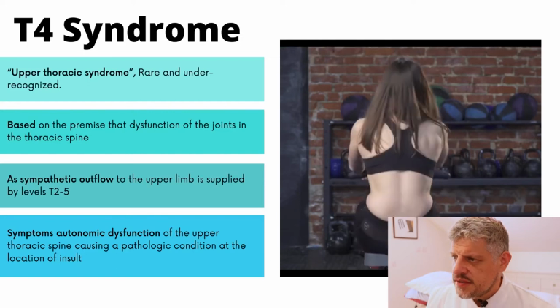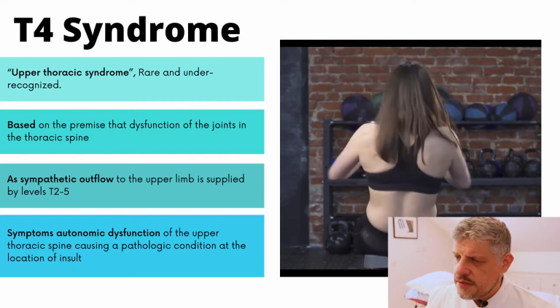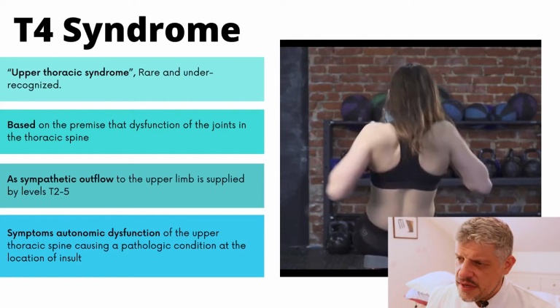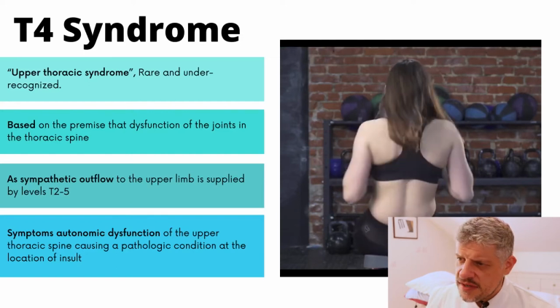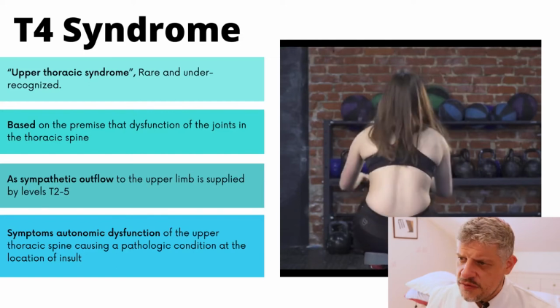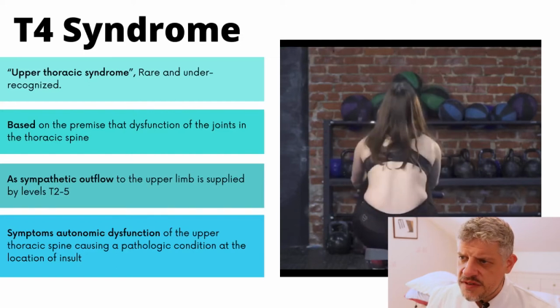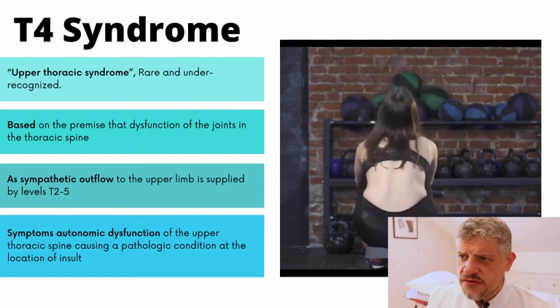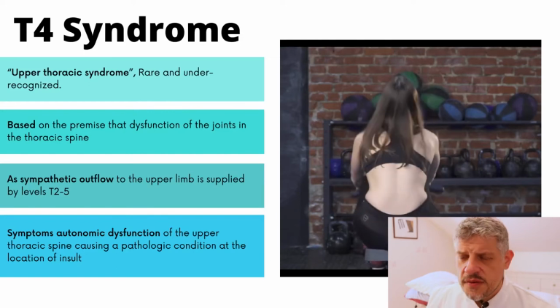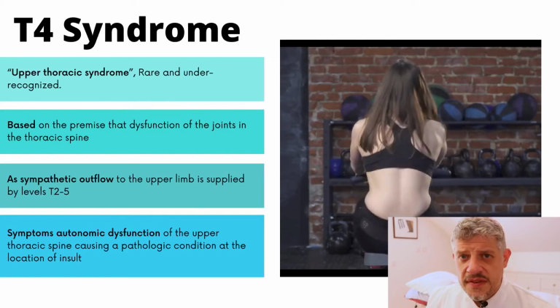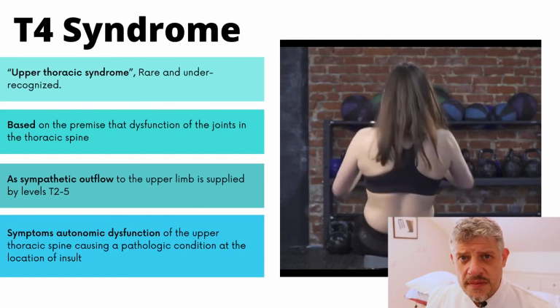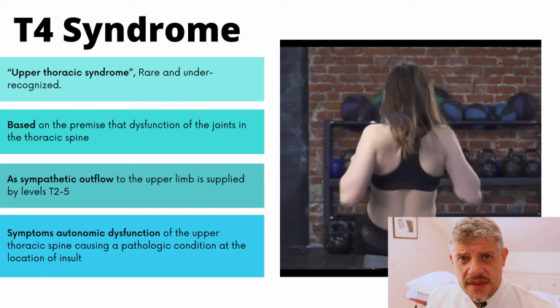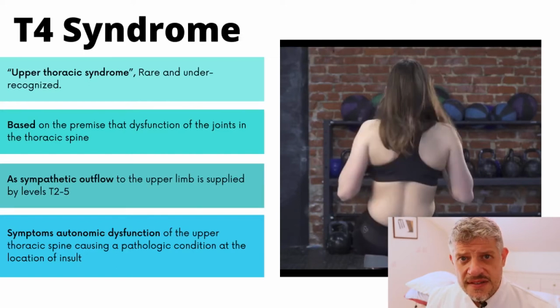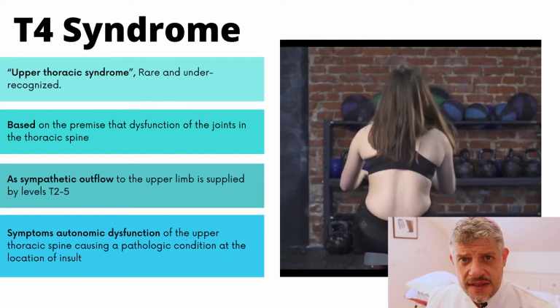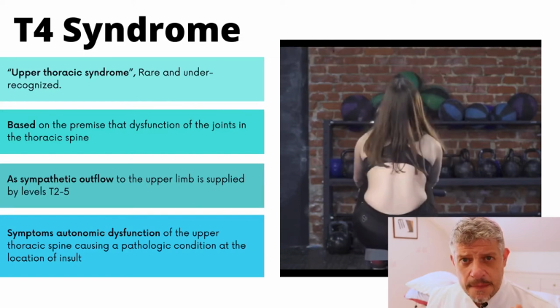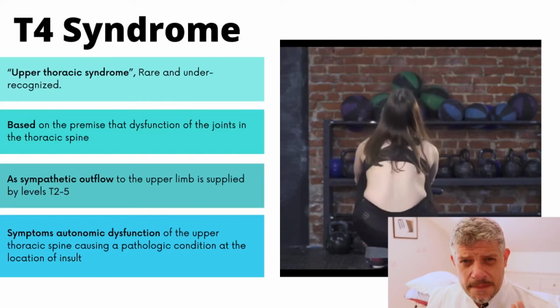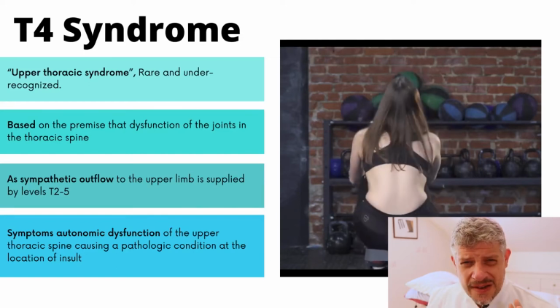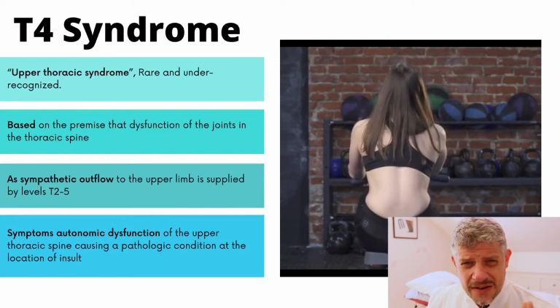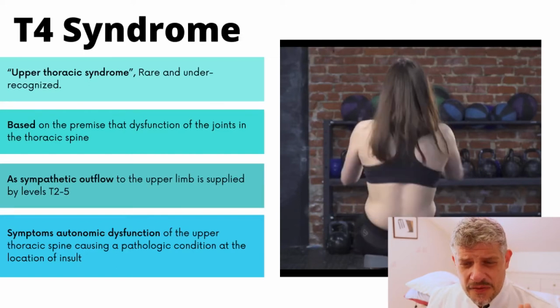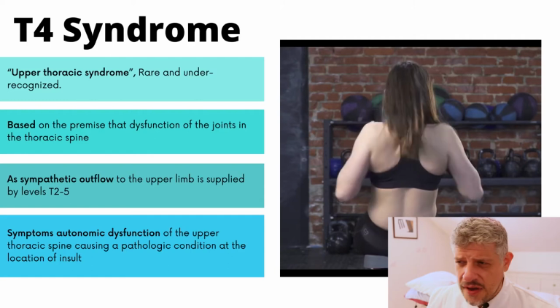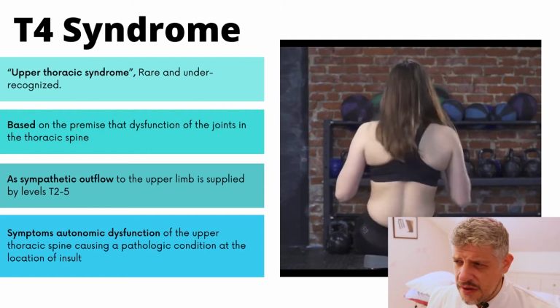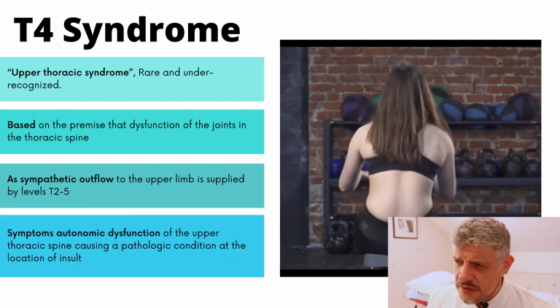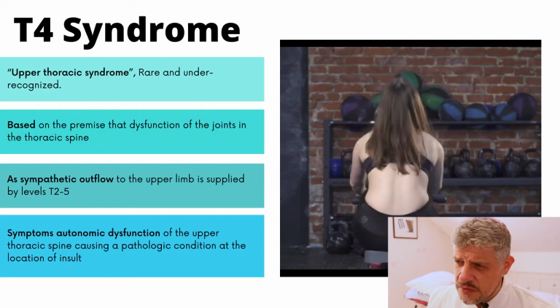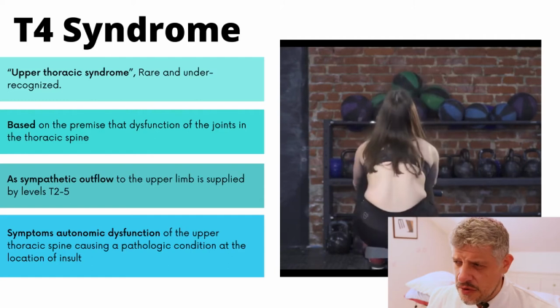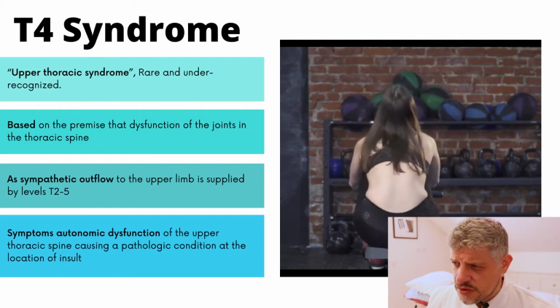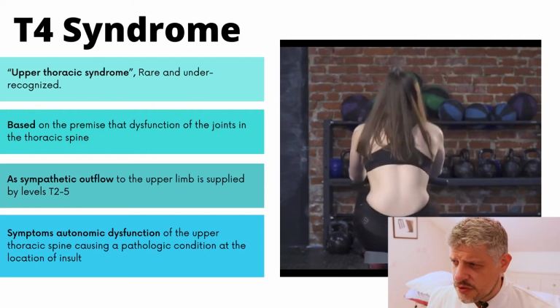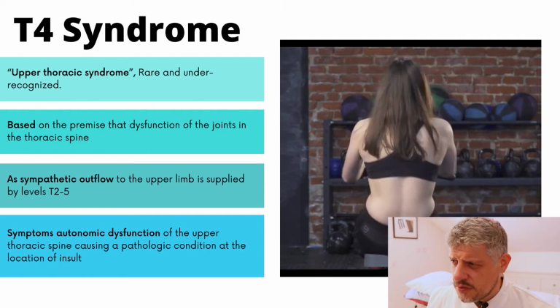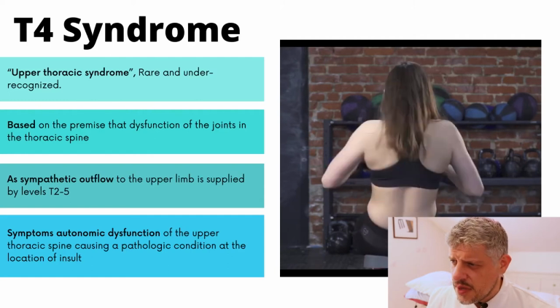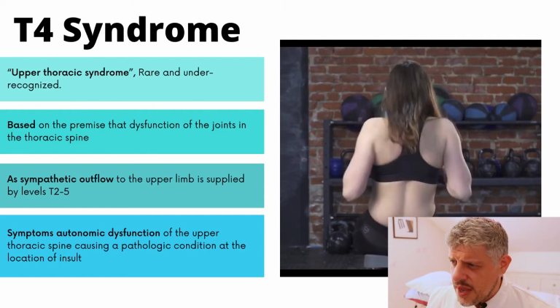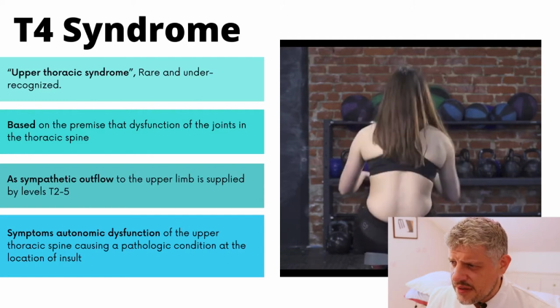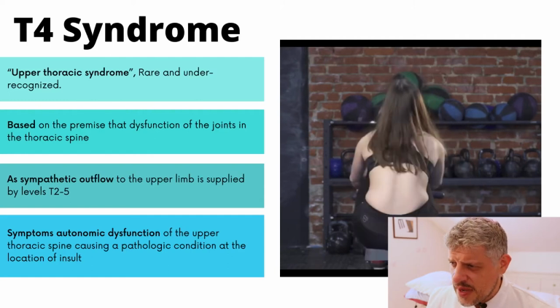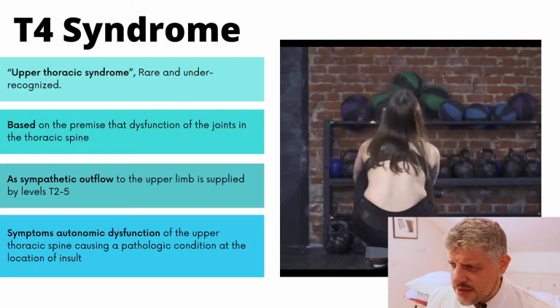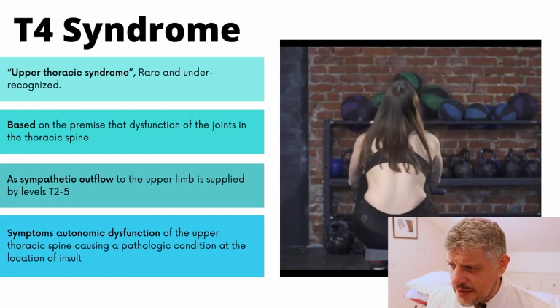So T4 syndrome has a sympathetic, neurological aspect to it.